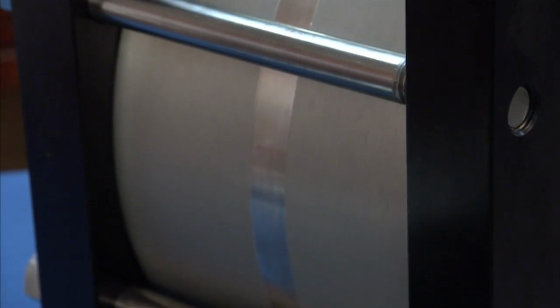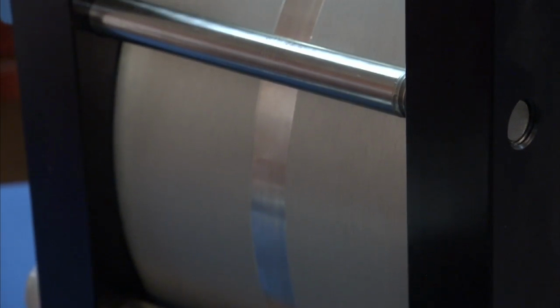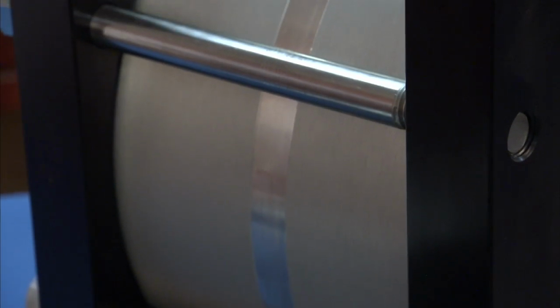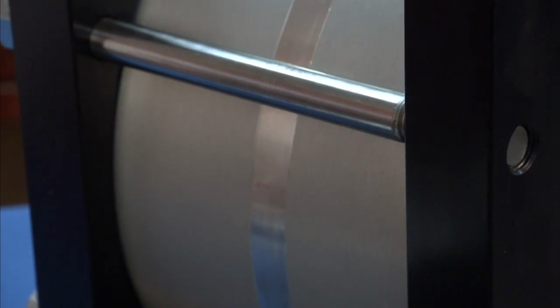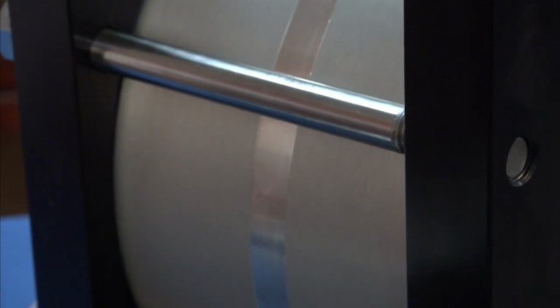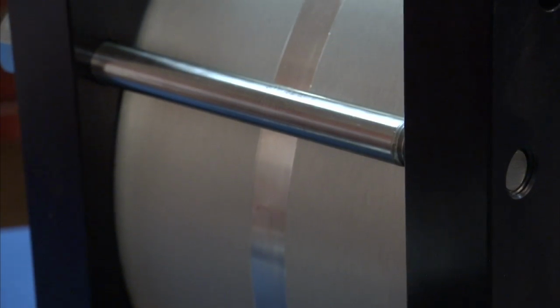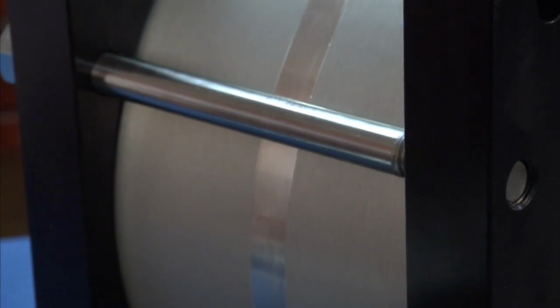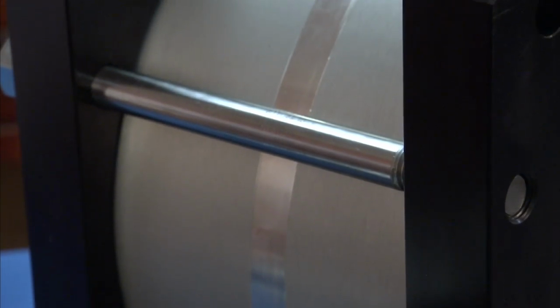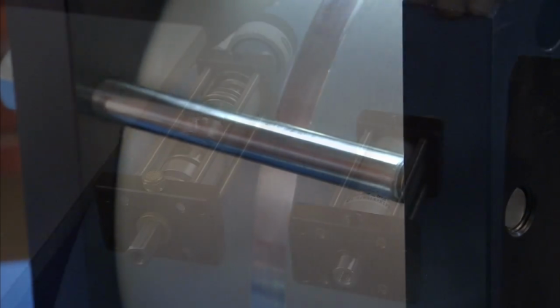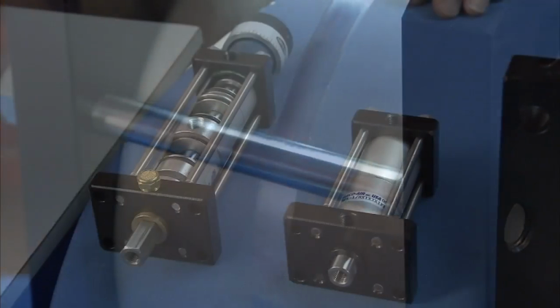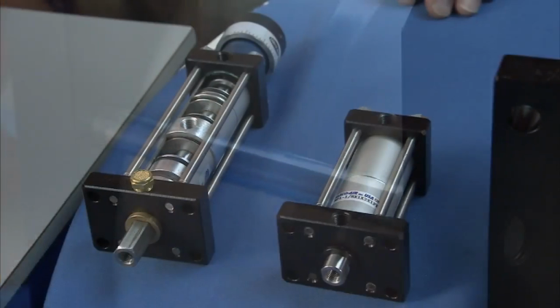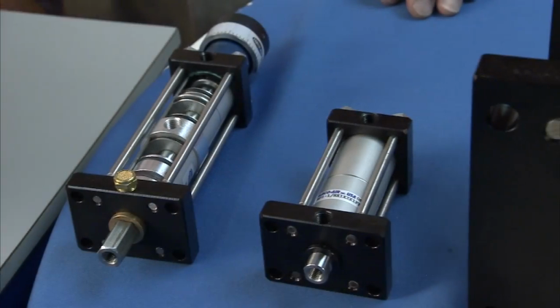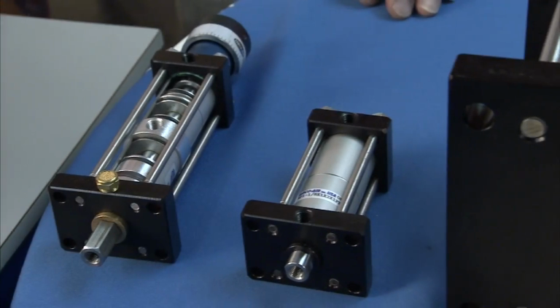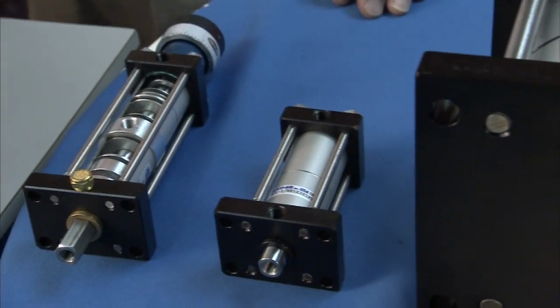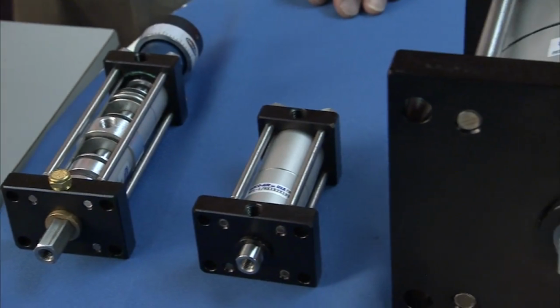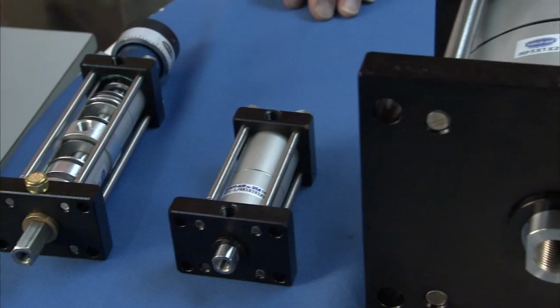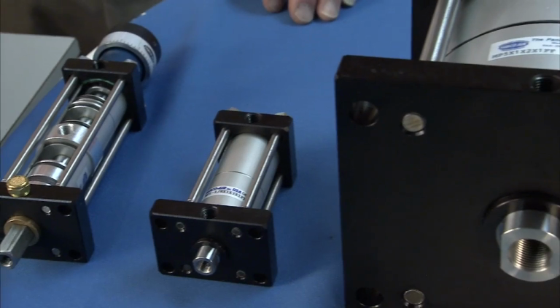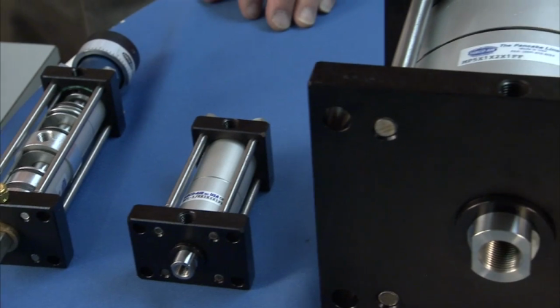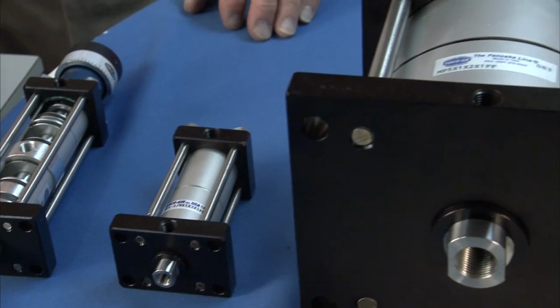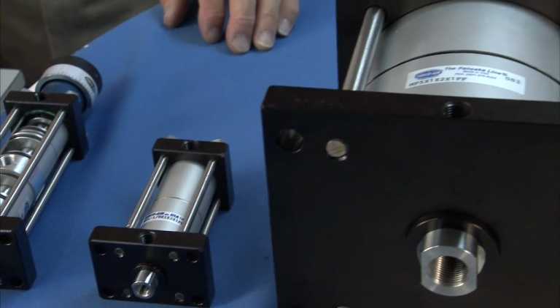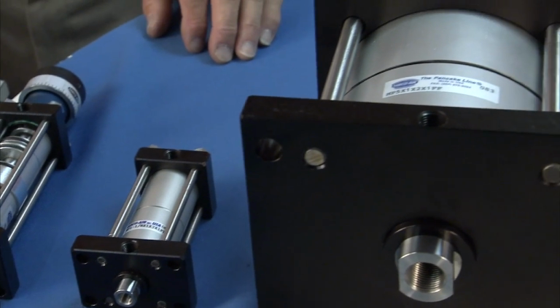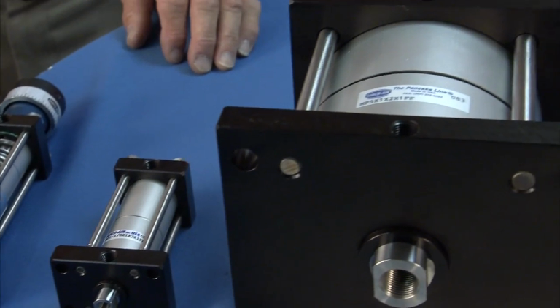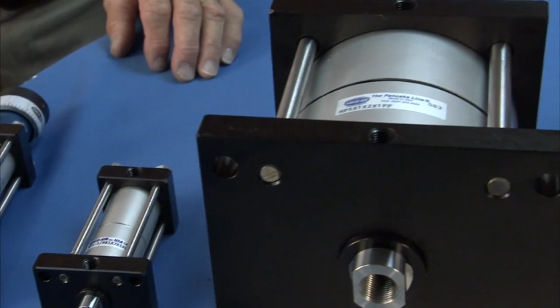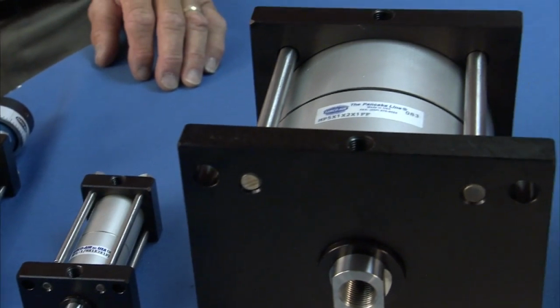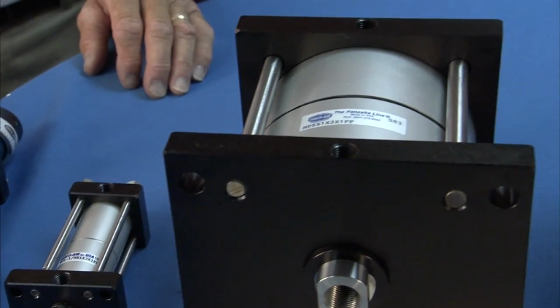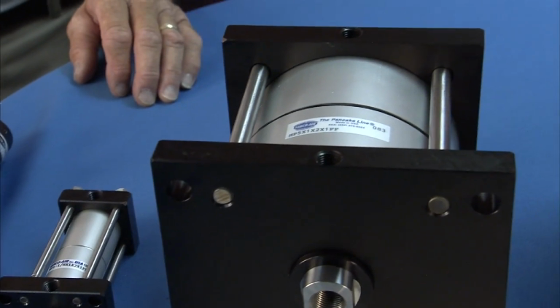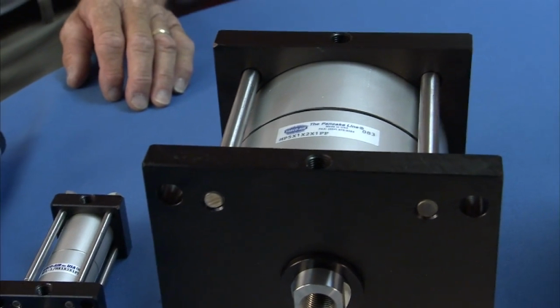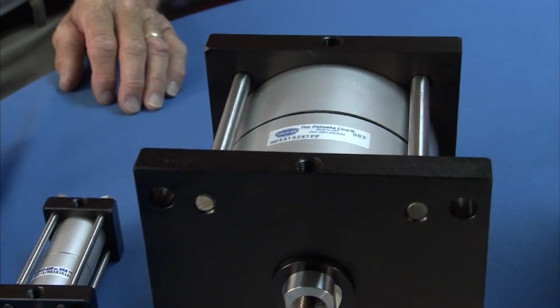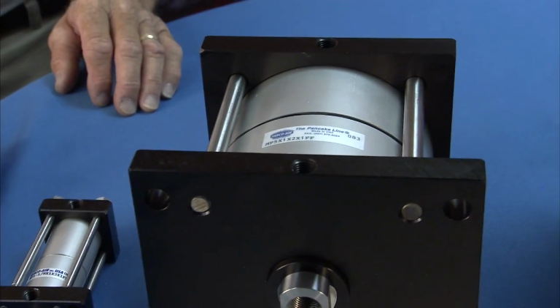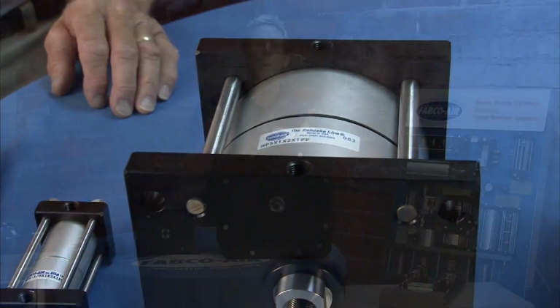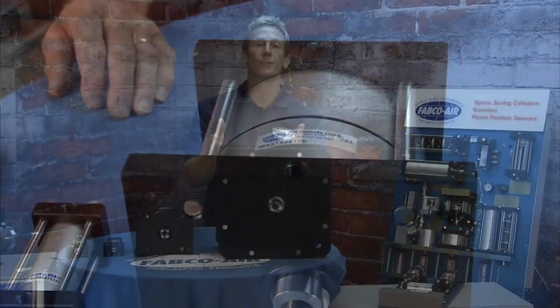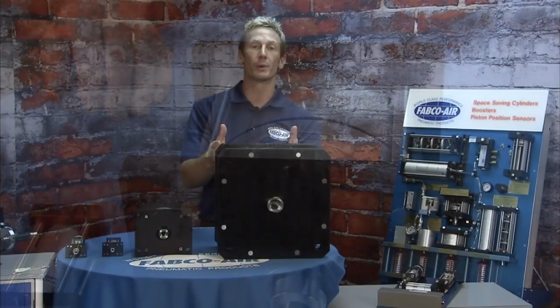We're talking 22 tons from just 100 psi. The other thing multi-power does is allow you to obtain more force from a smaller footprint.